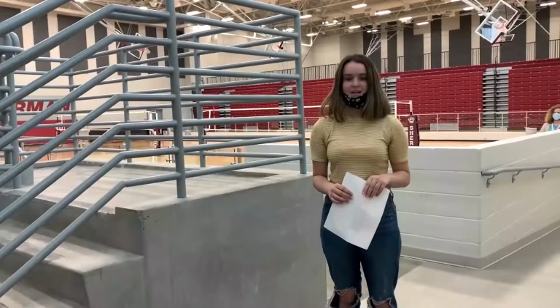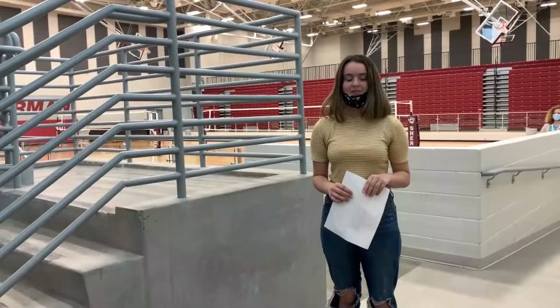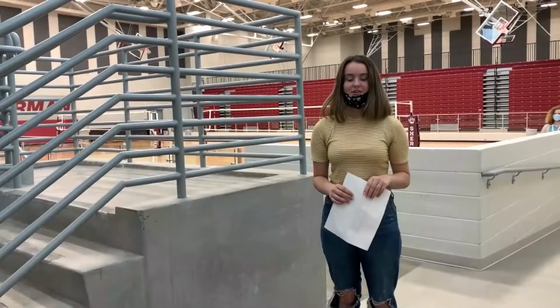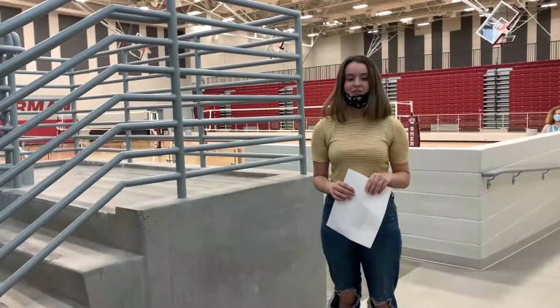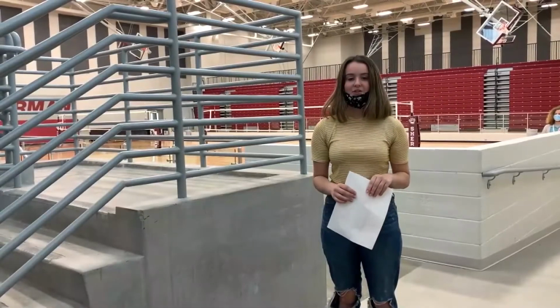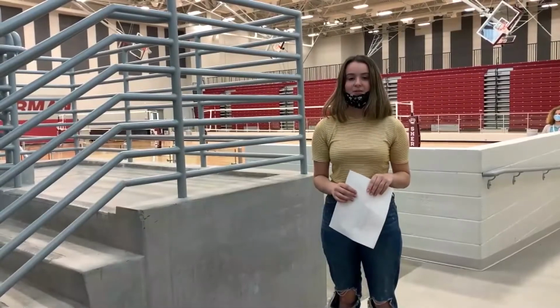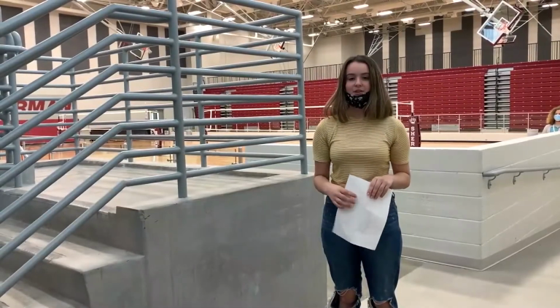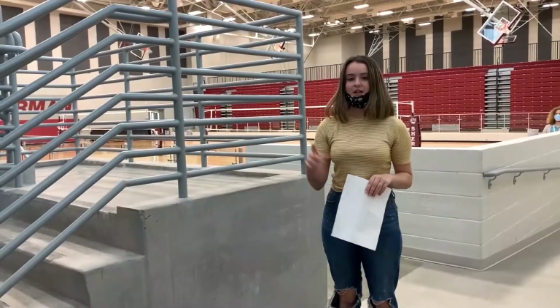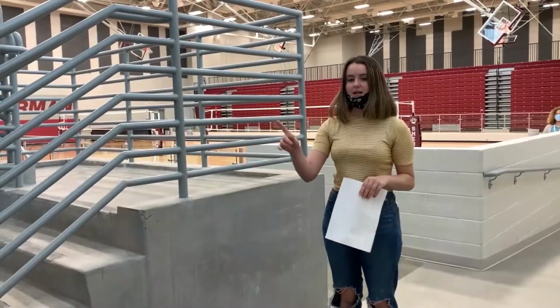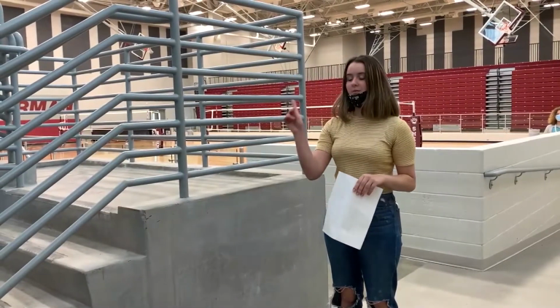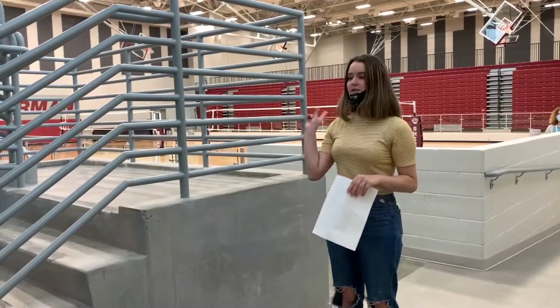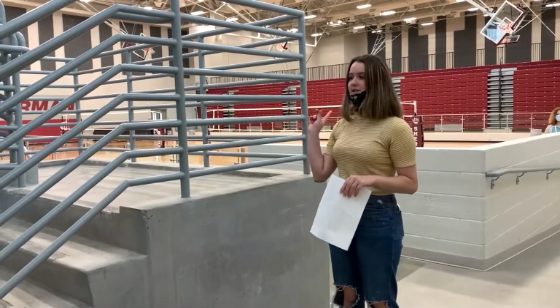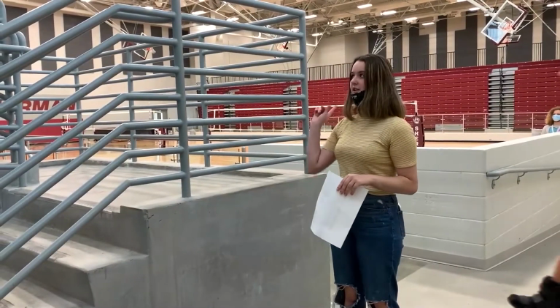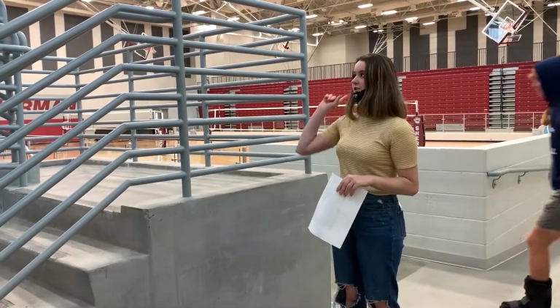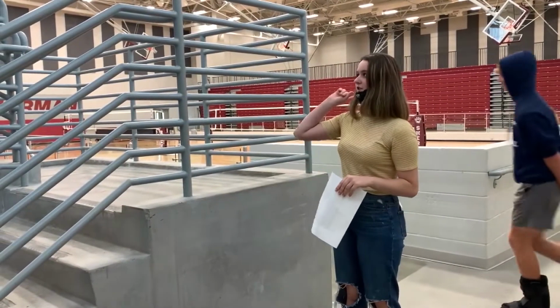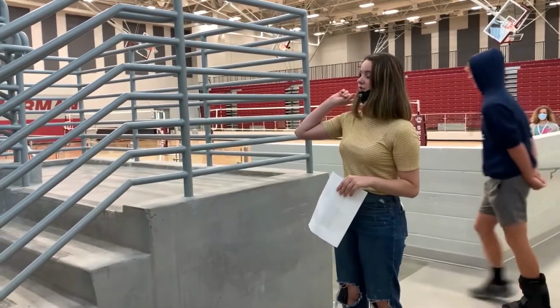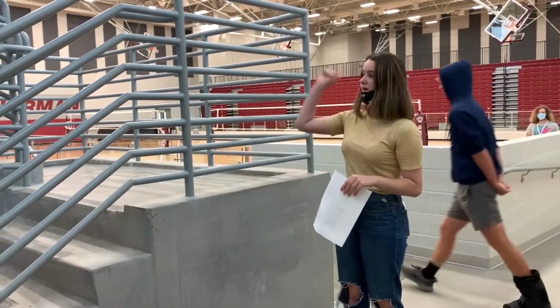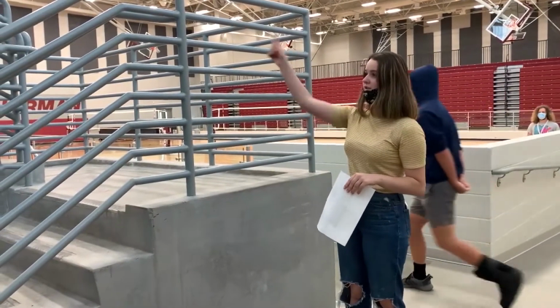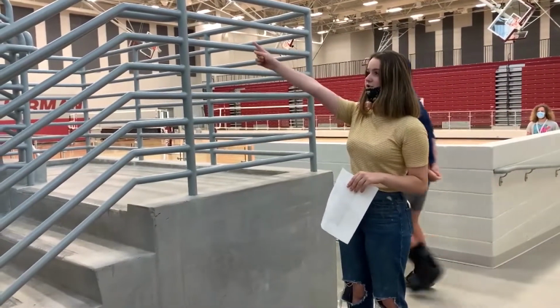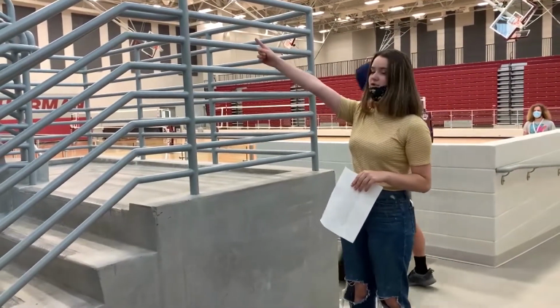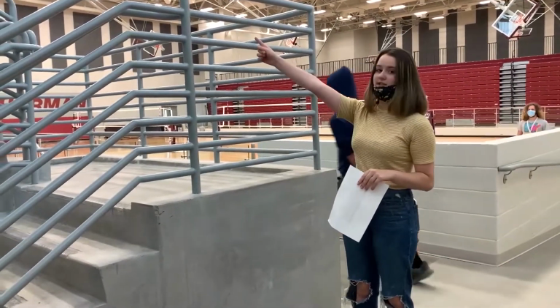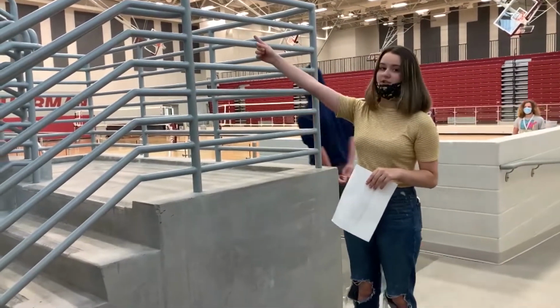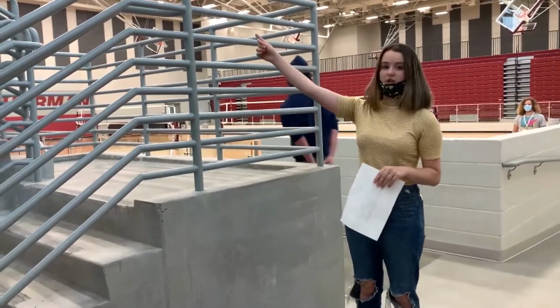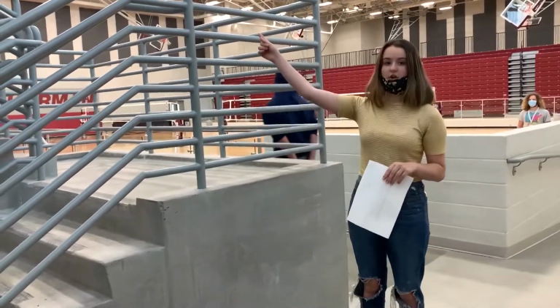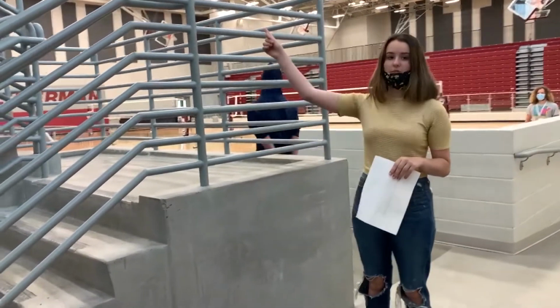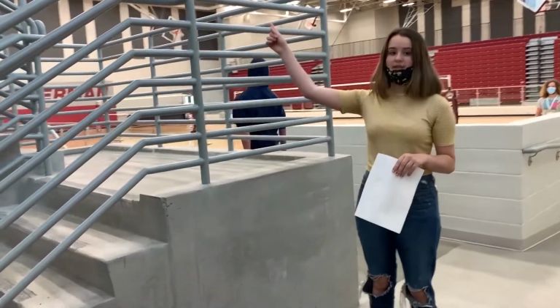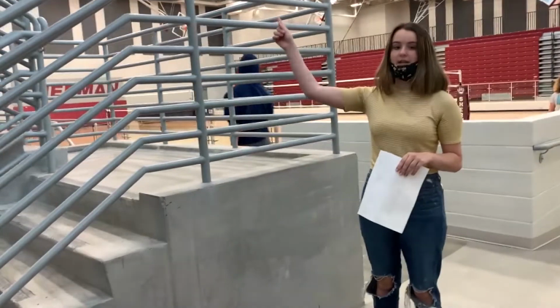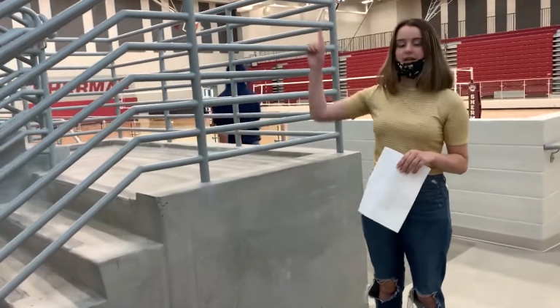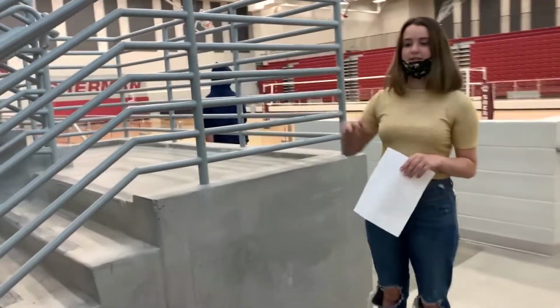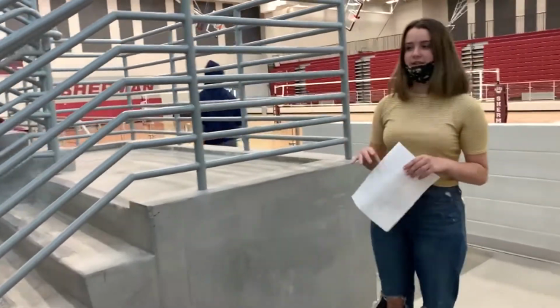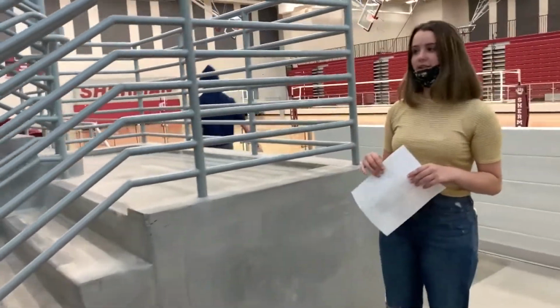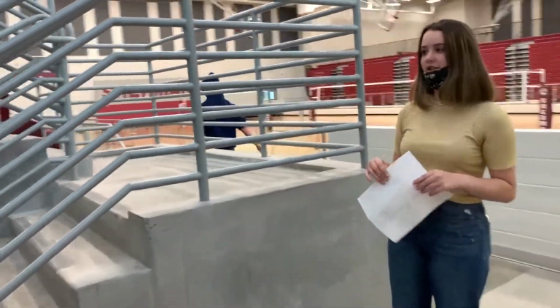If you are a freshman, you are going to head up the stairs and go right to your student section on the home side next to the seniors.